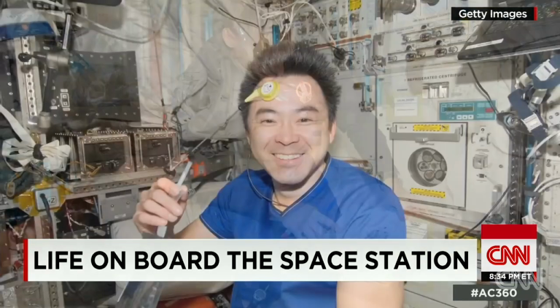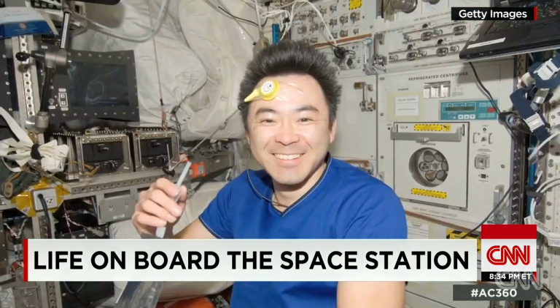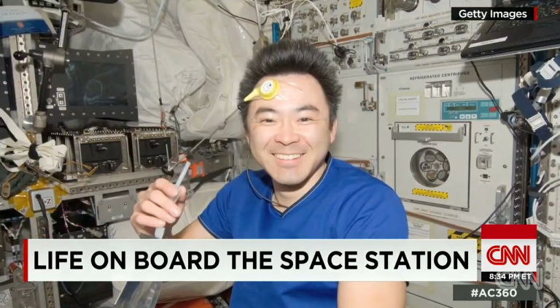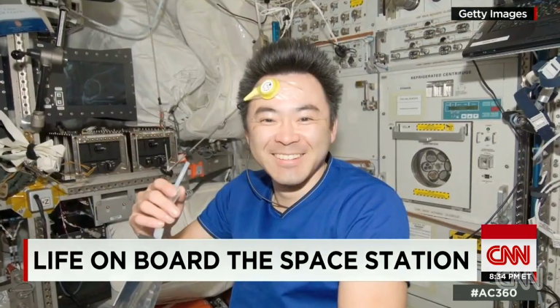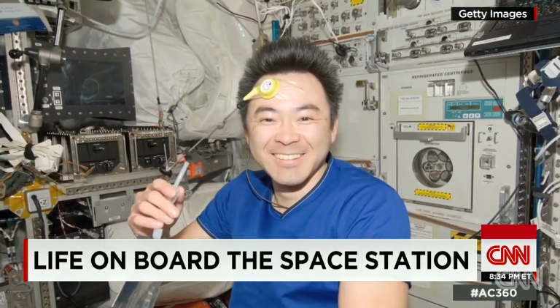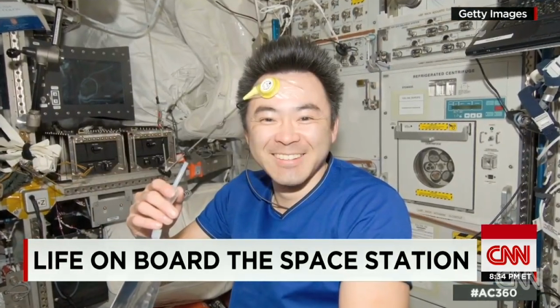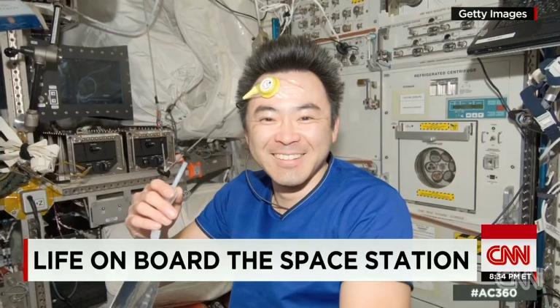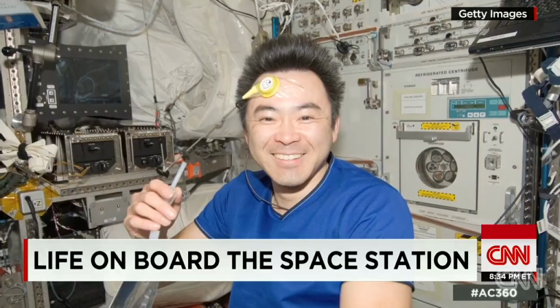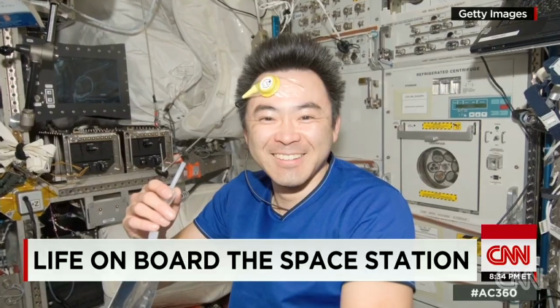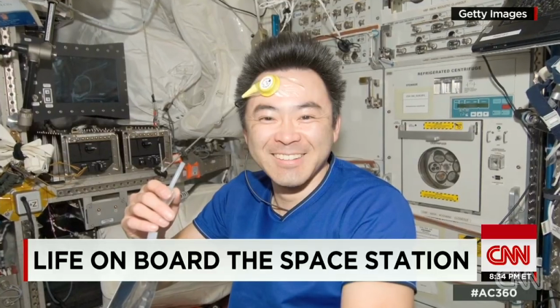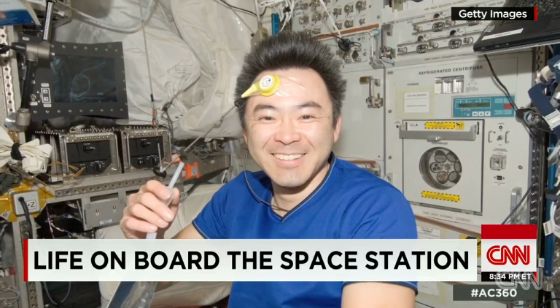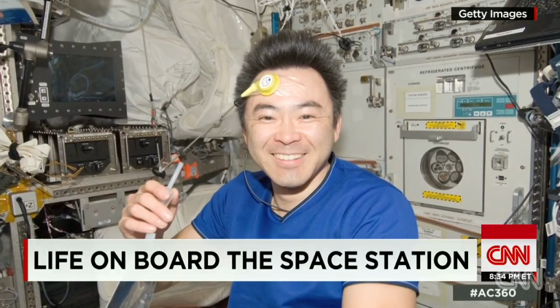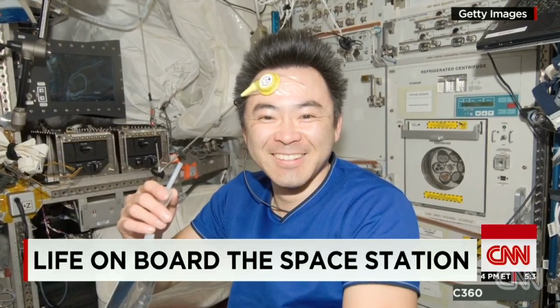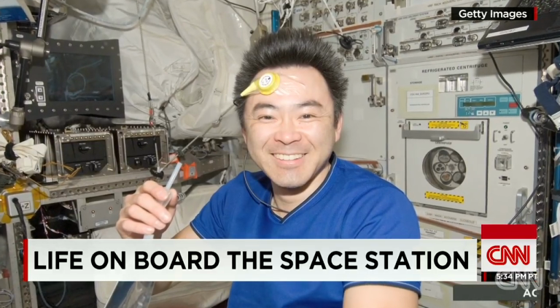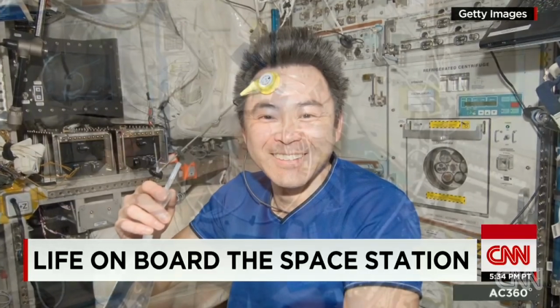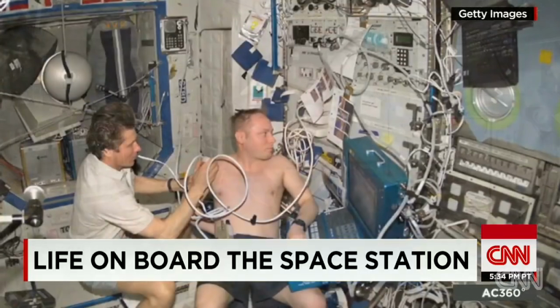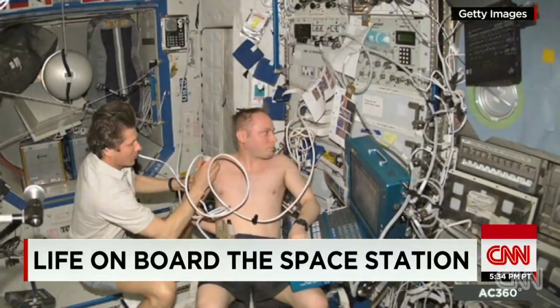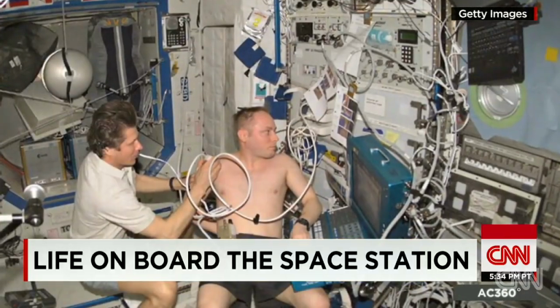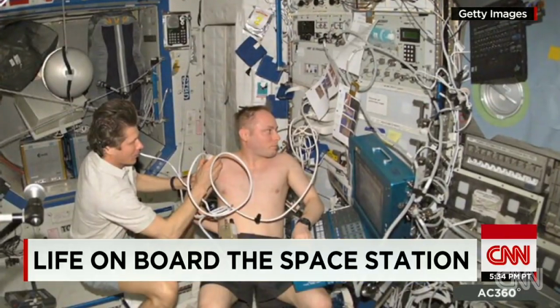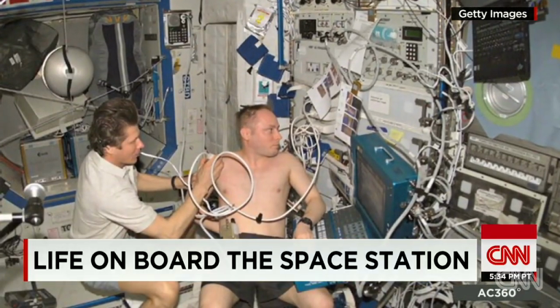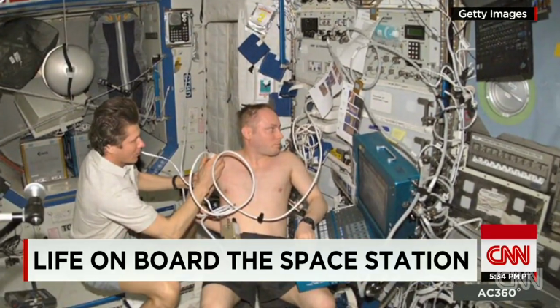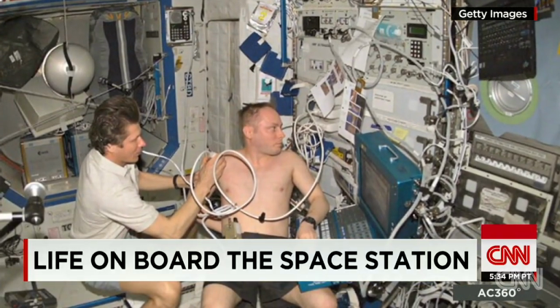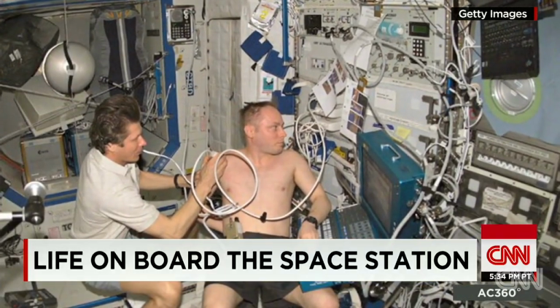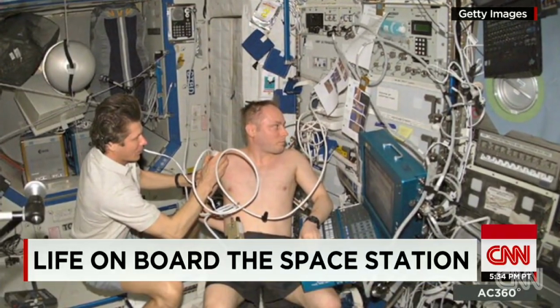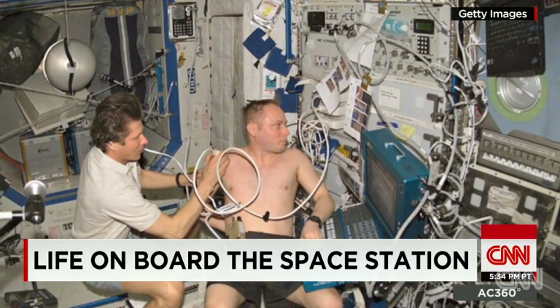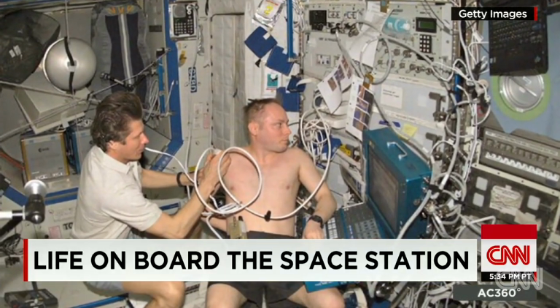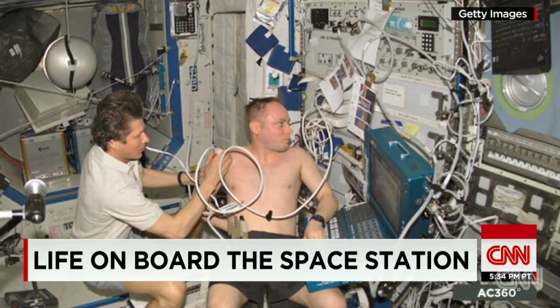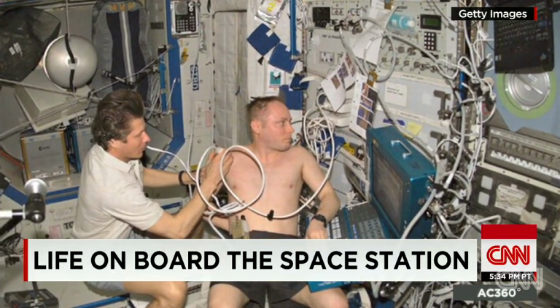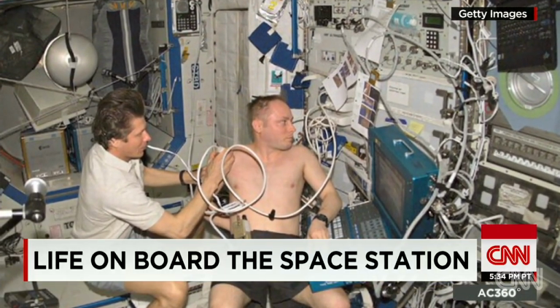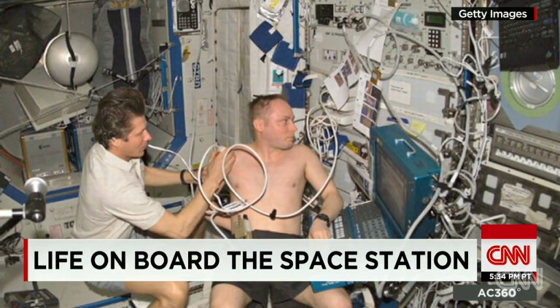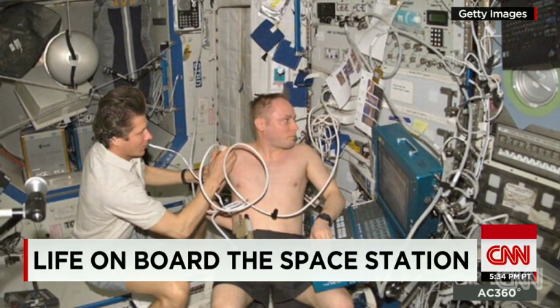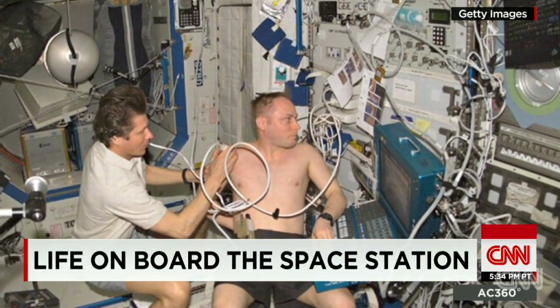Most of the day is spent working on science experiments that only a microgravity environment can provide. There are also medical experiments which judge how well their bodies adjust to life in space for long periods of time.